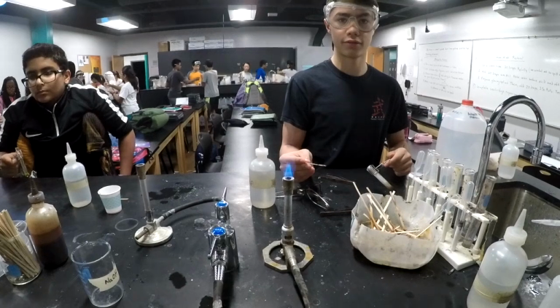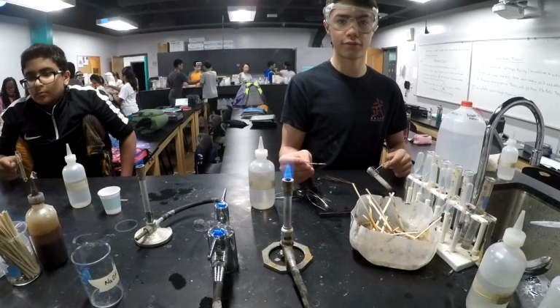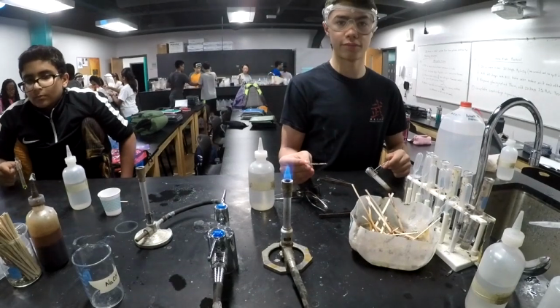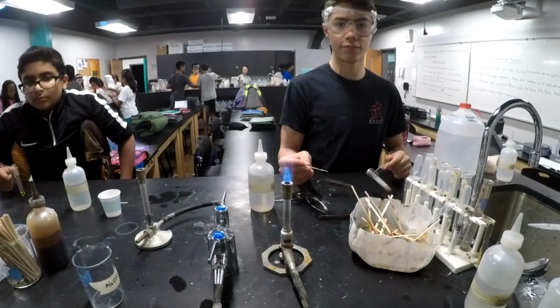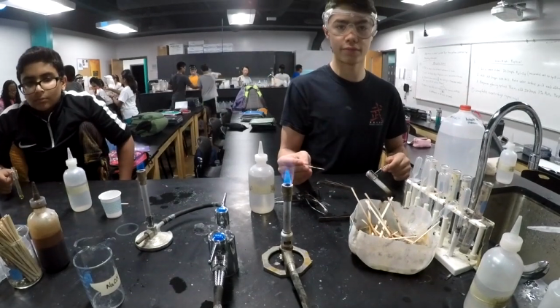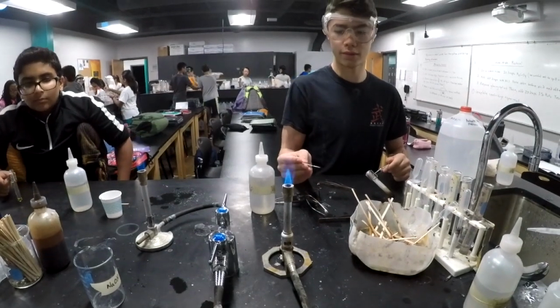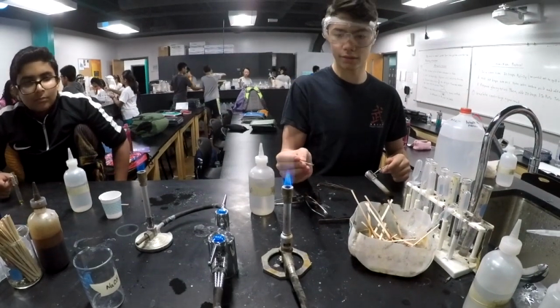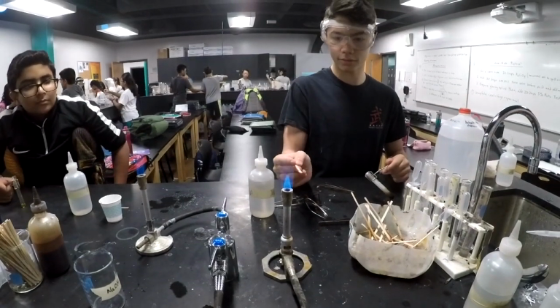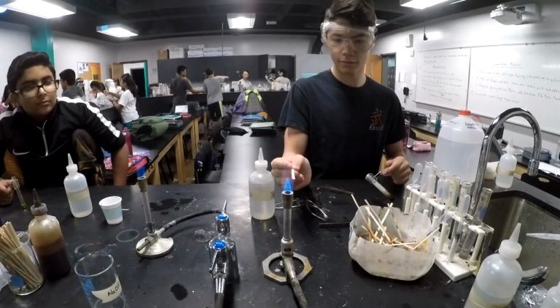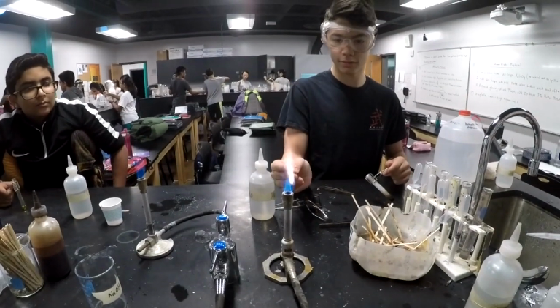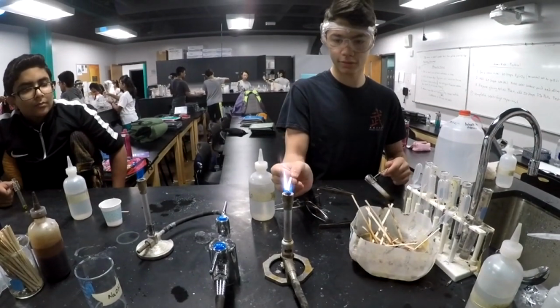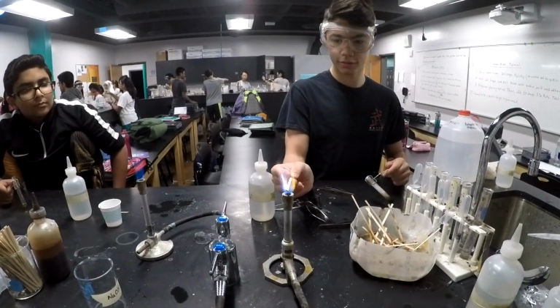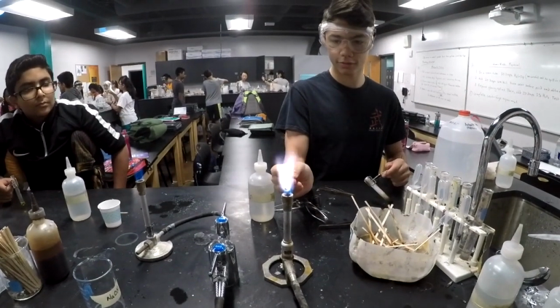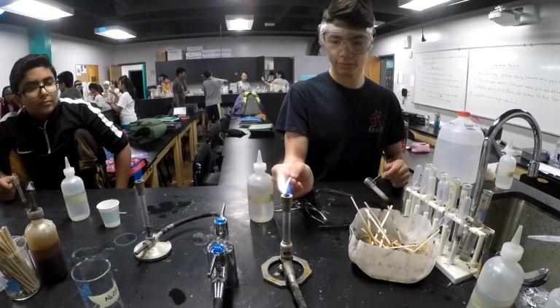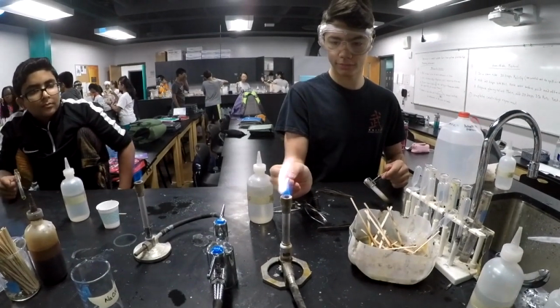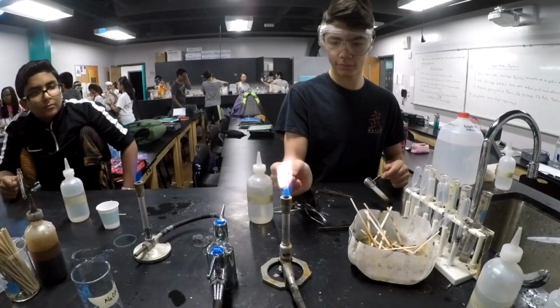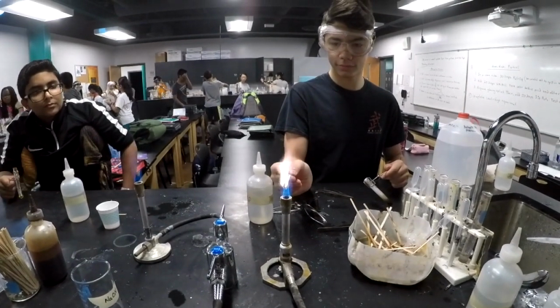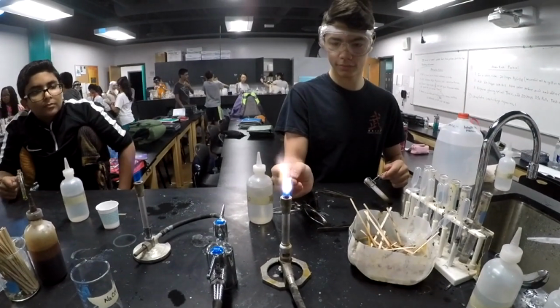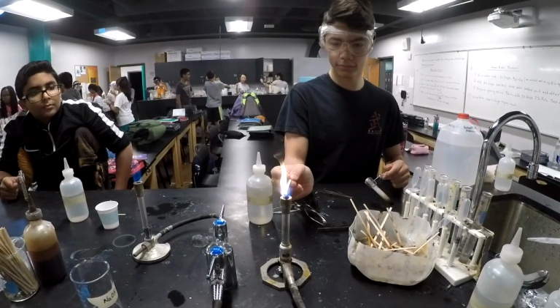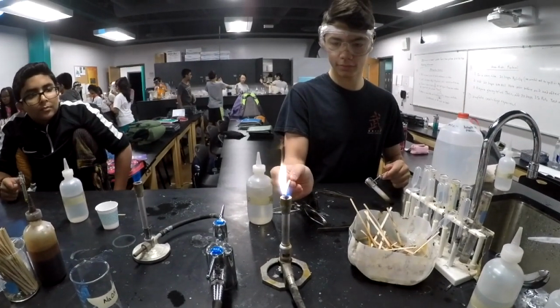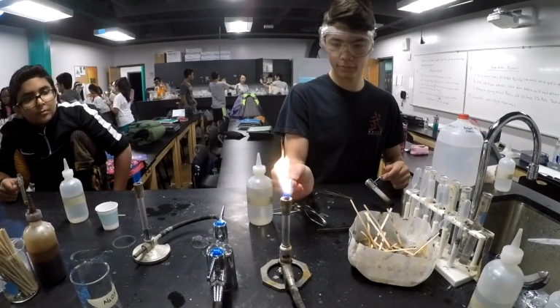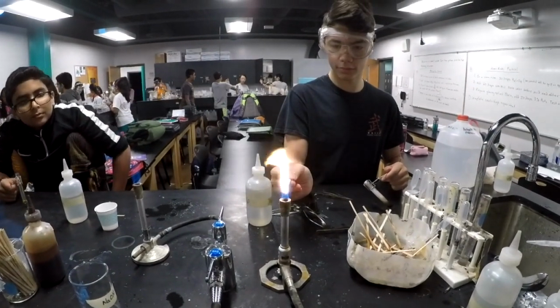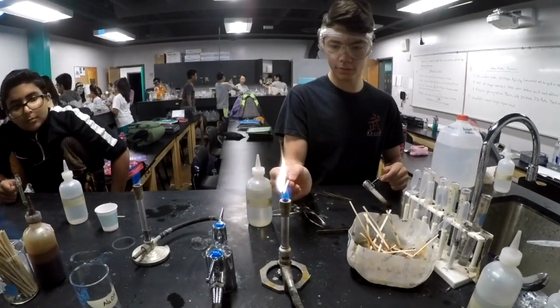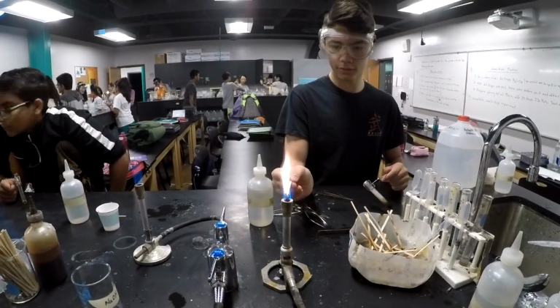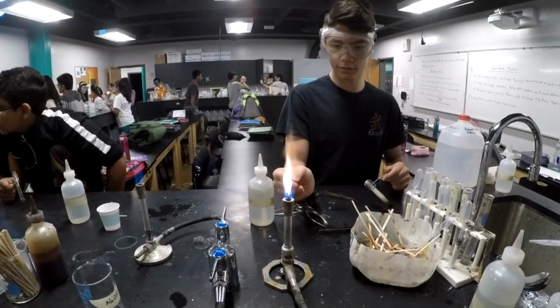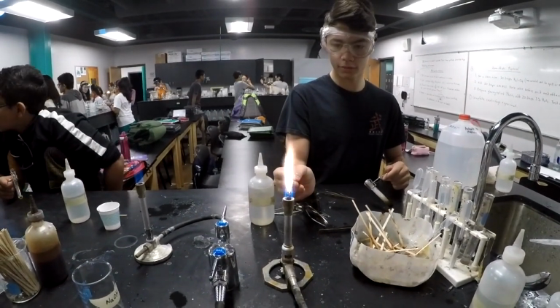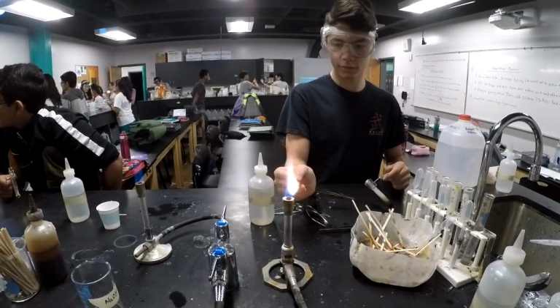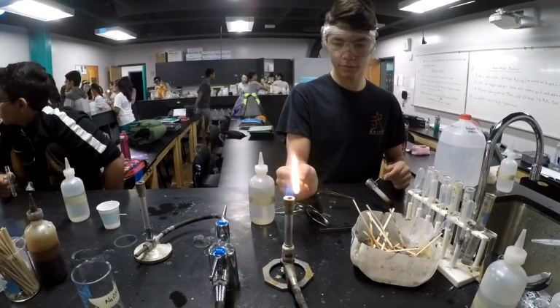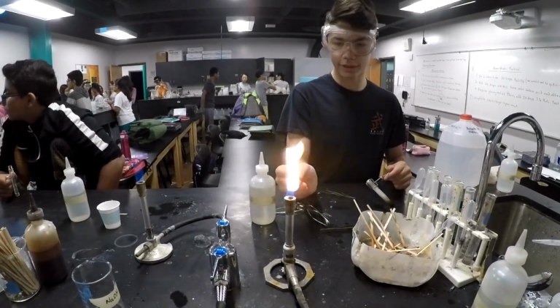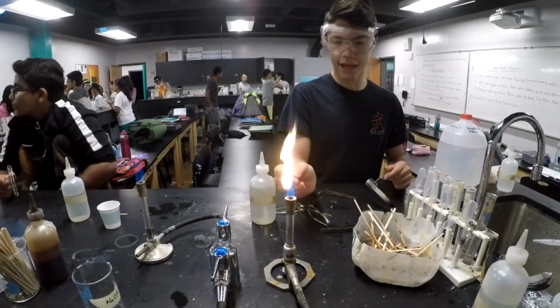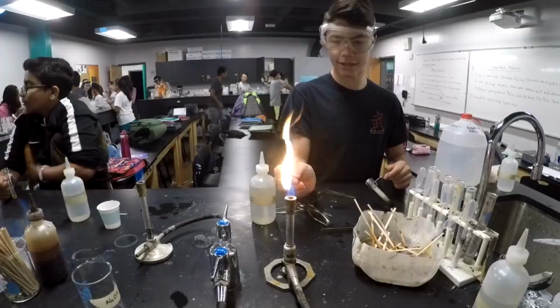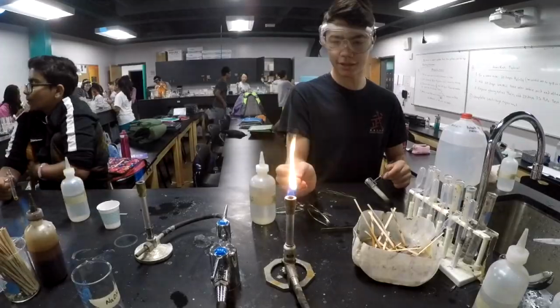Let's see the flame test again. What element is that? The test tube.